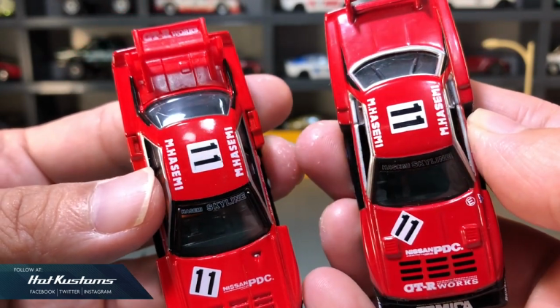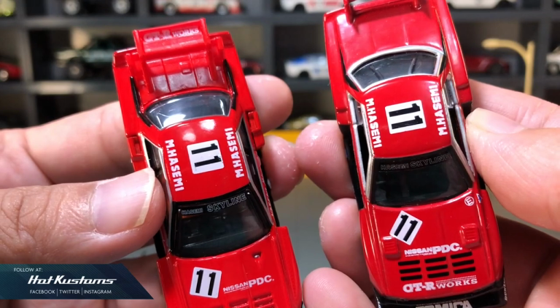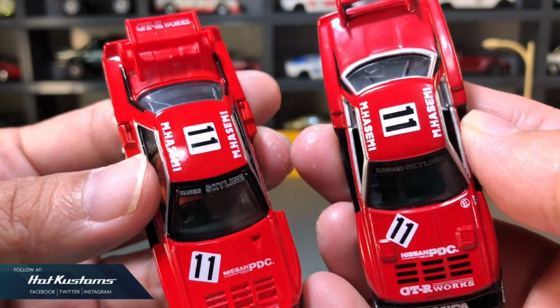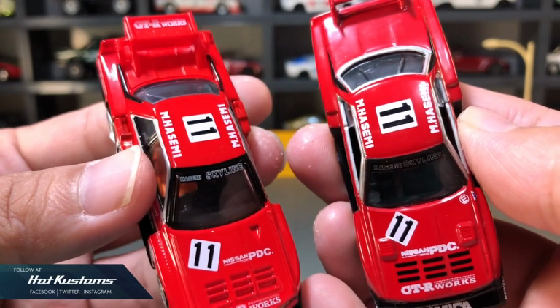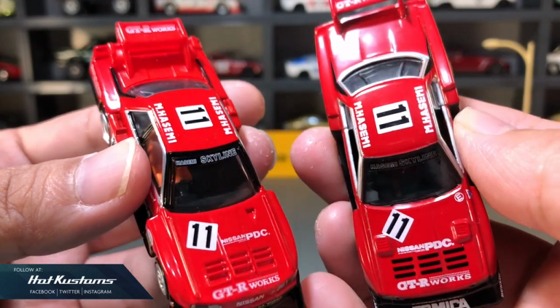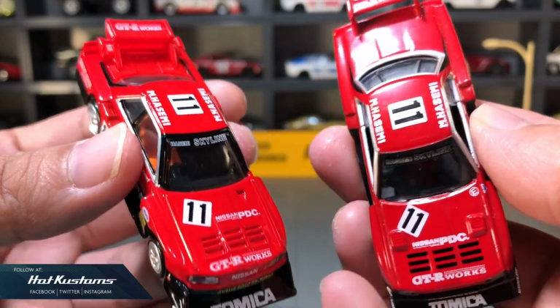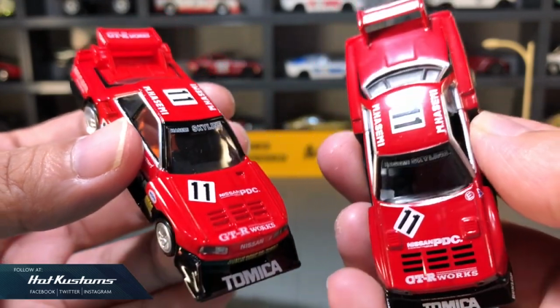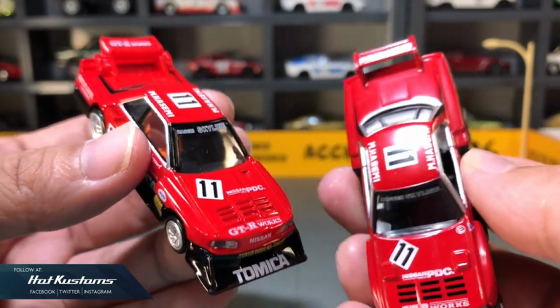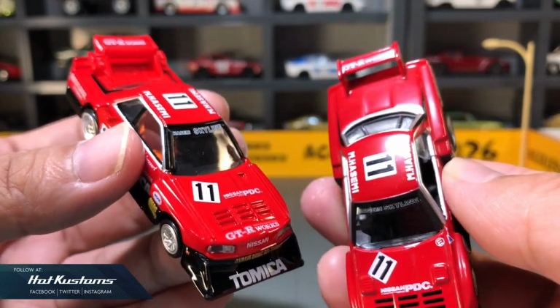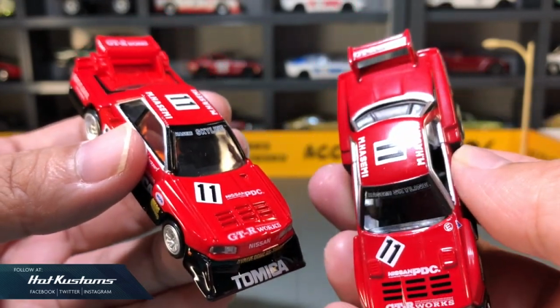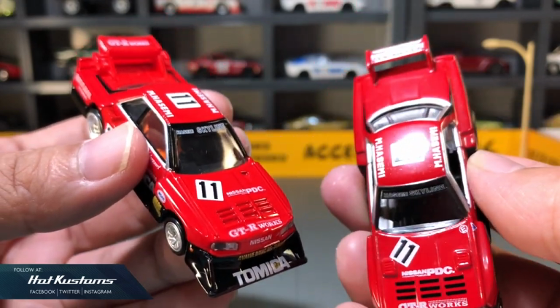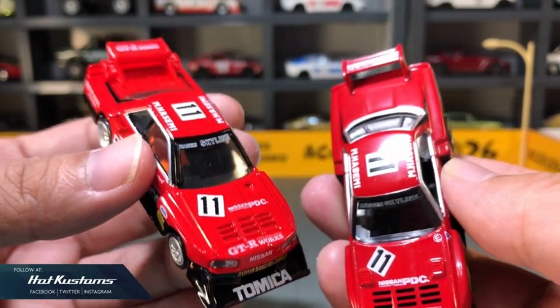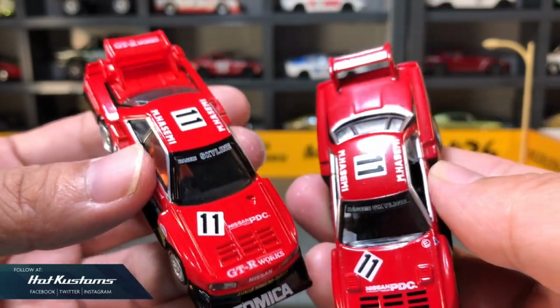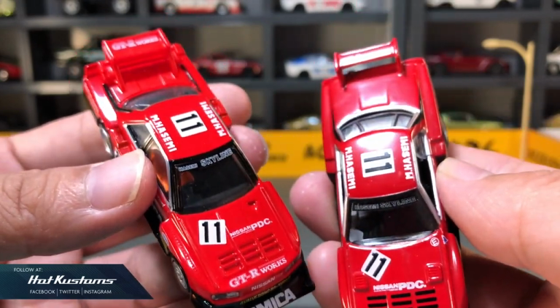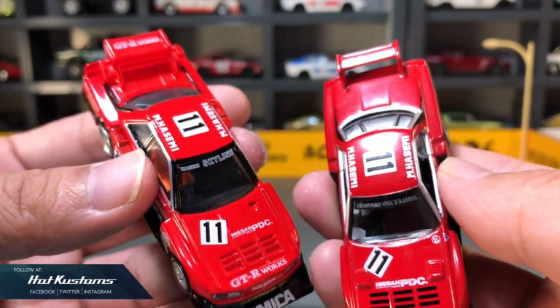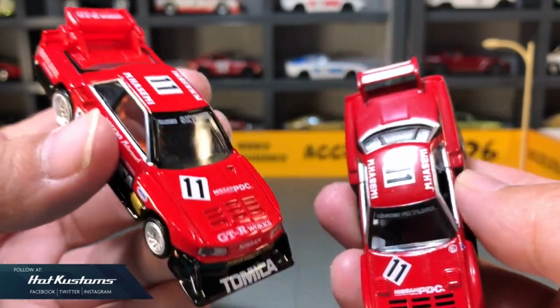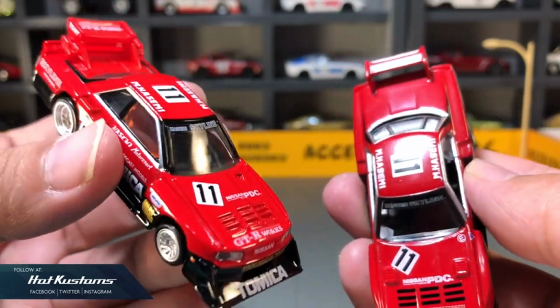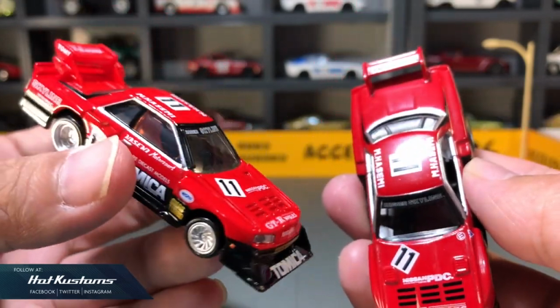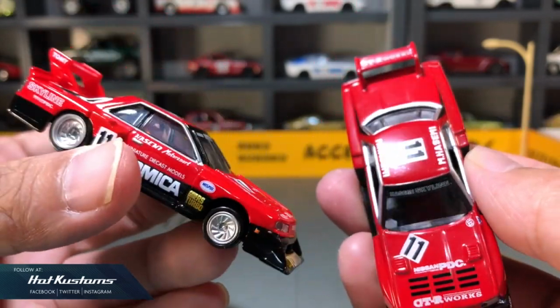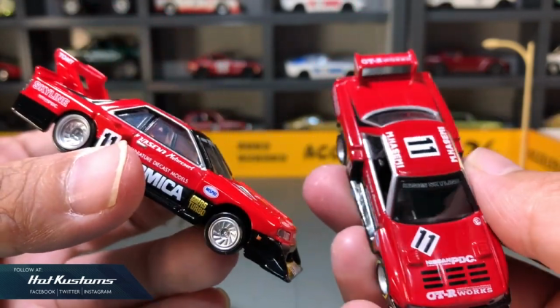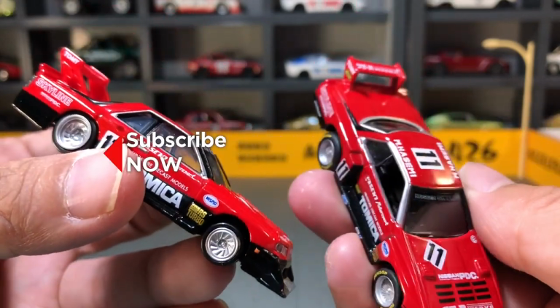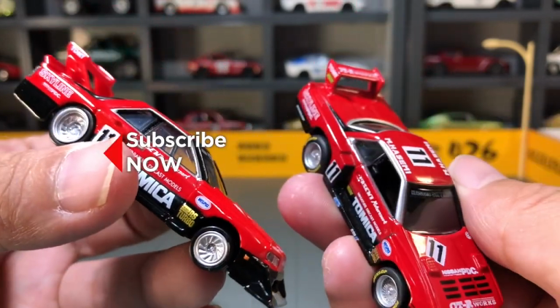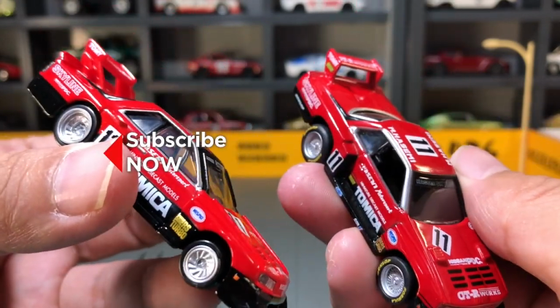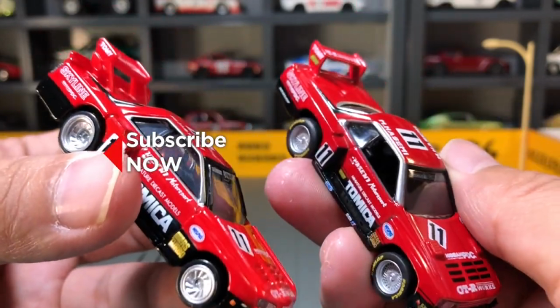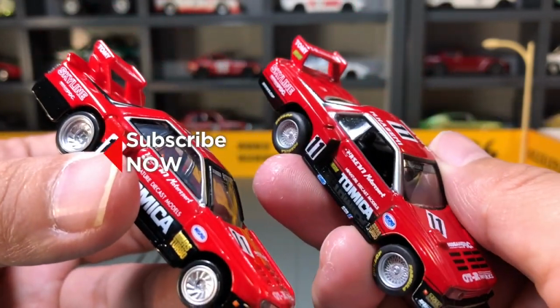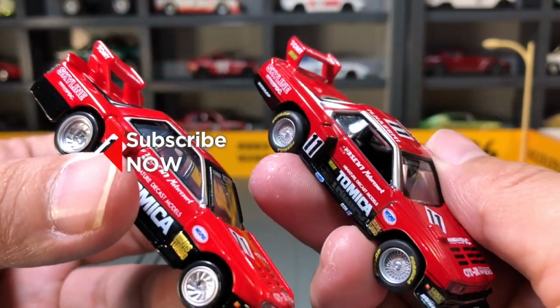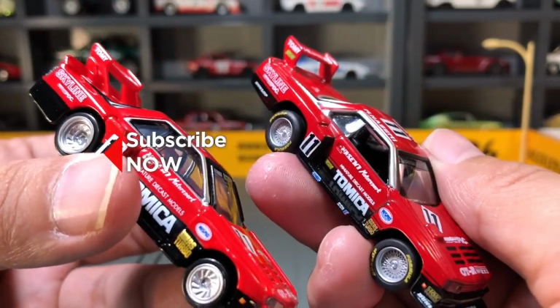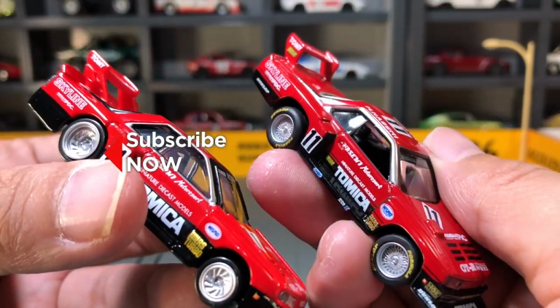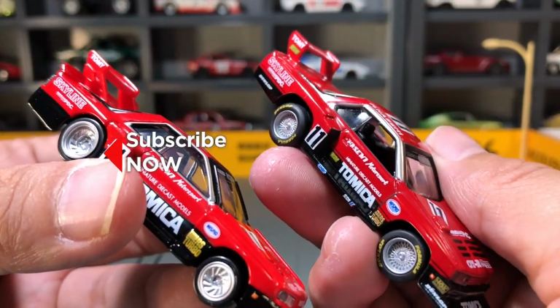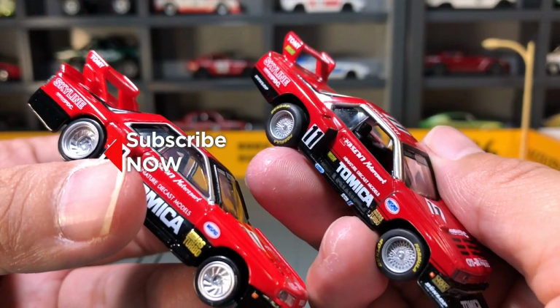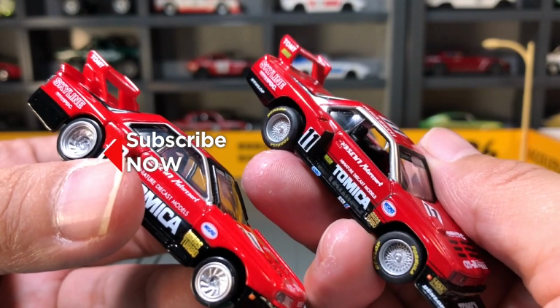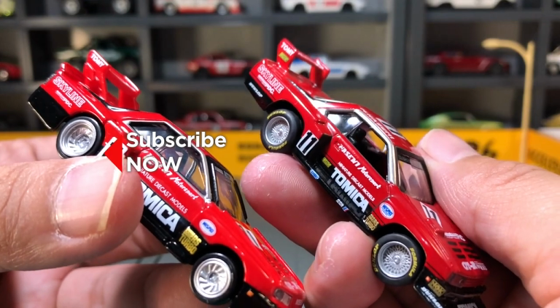More Tomica features coming. Remember to like, share, and subscribe to this channel. Thanks everyone.